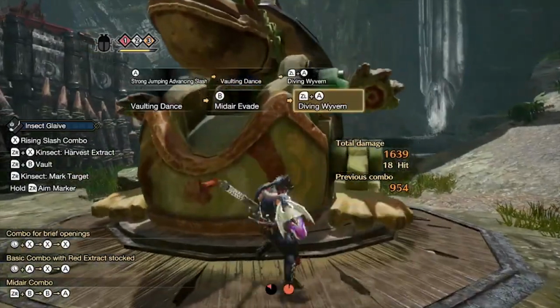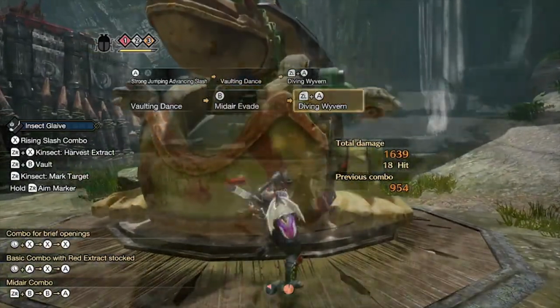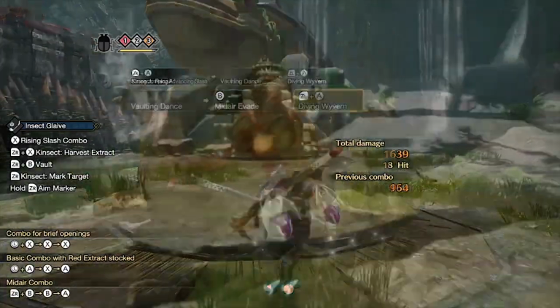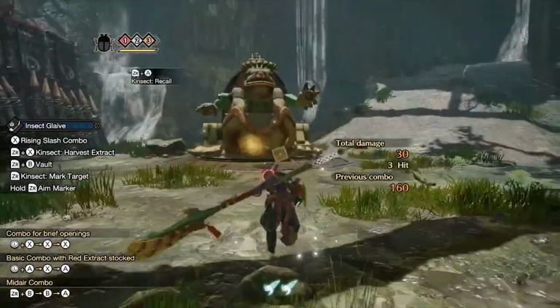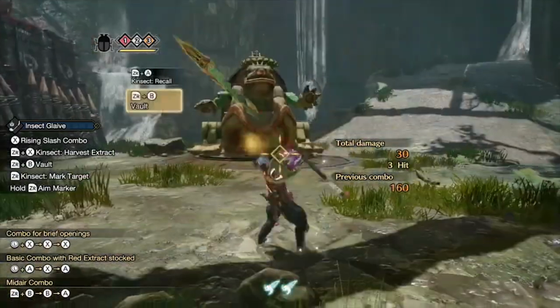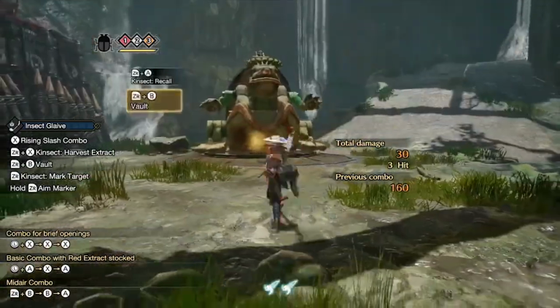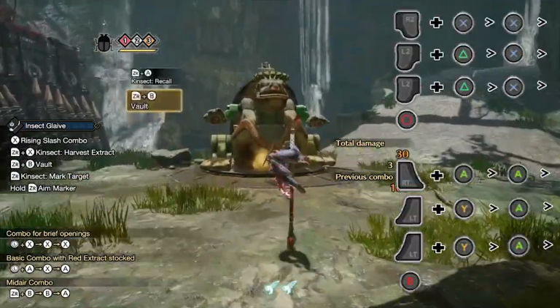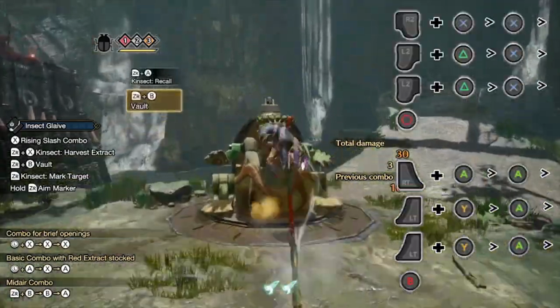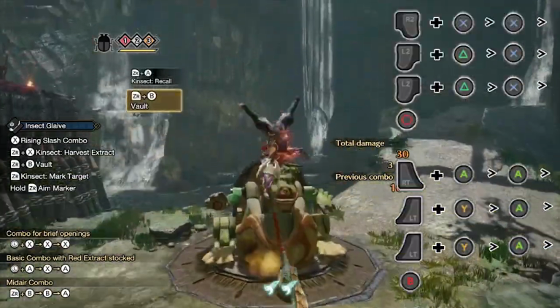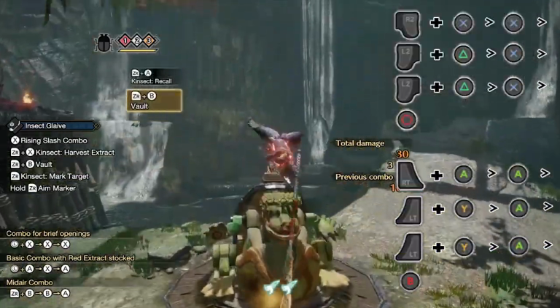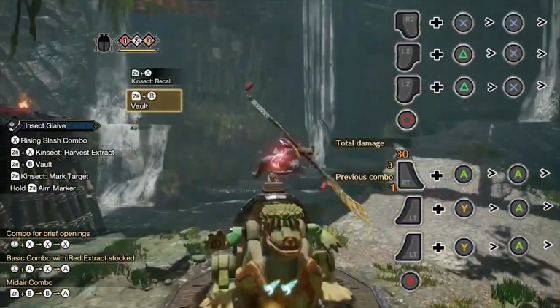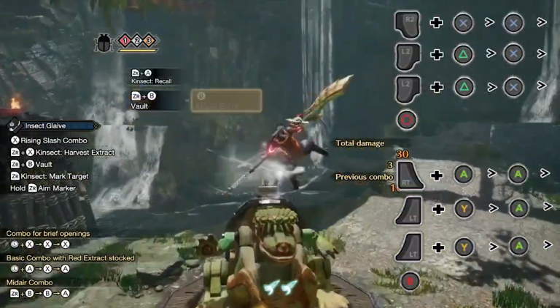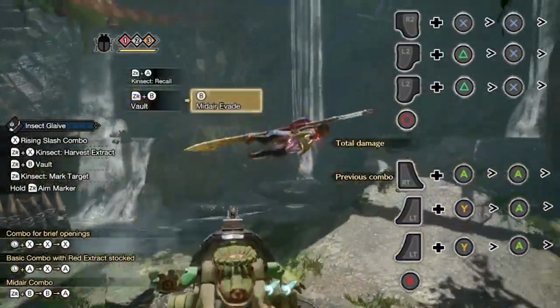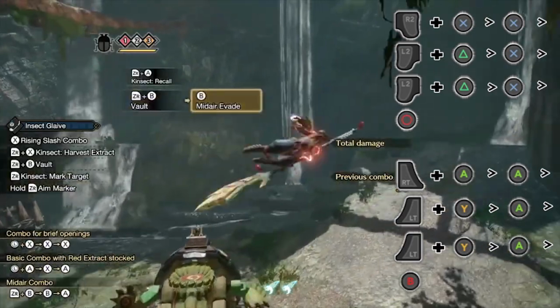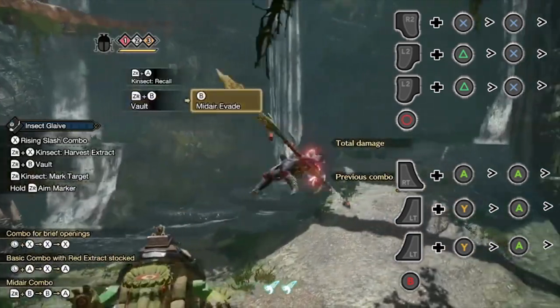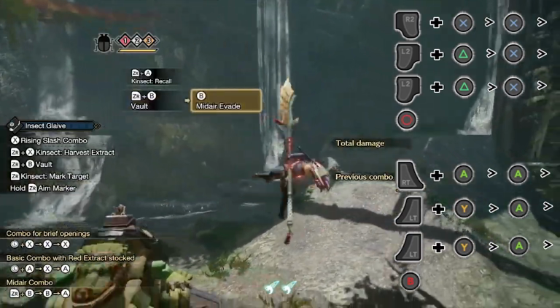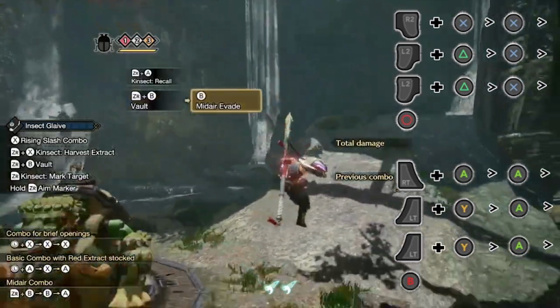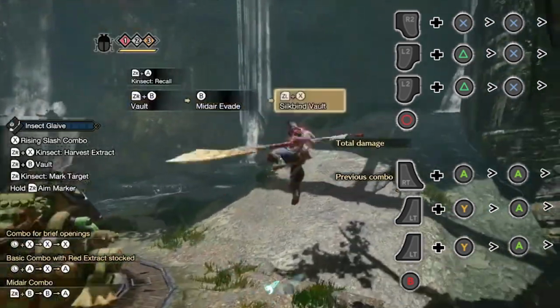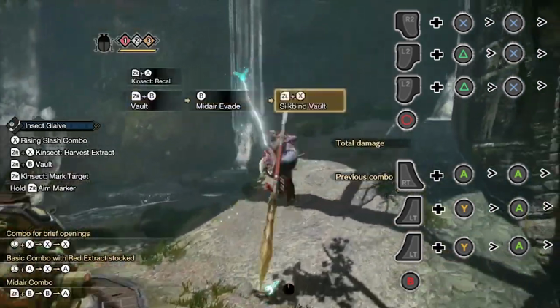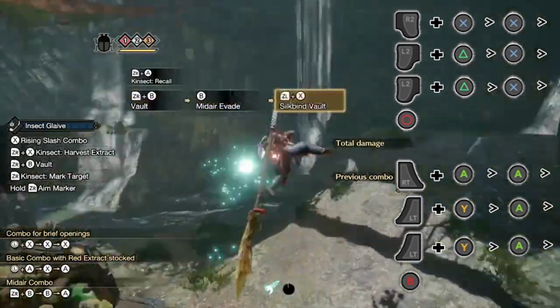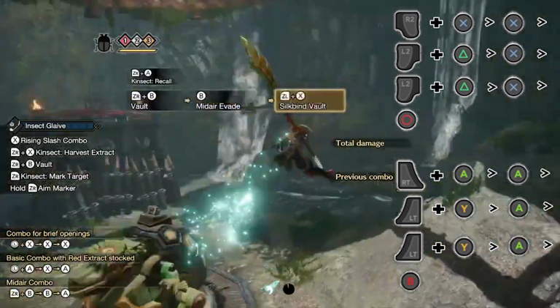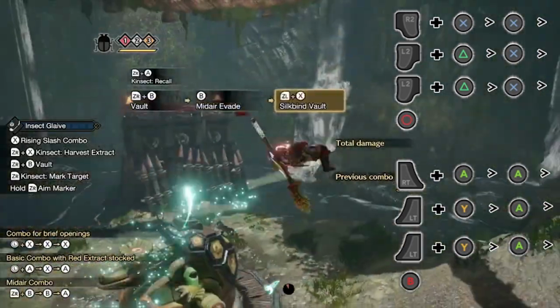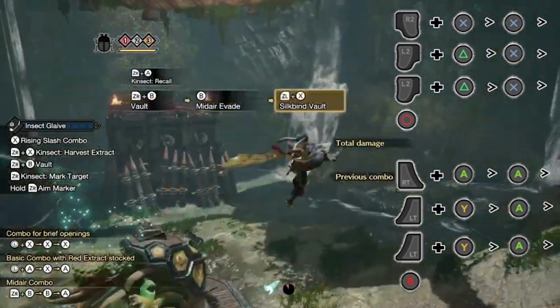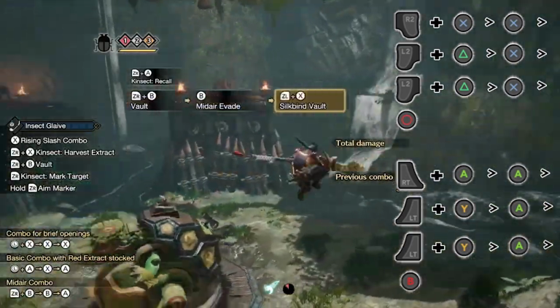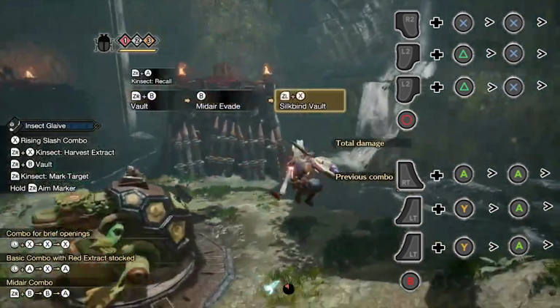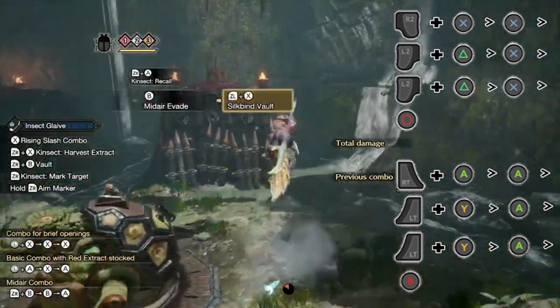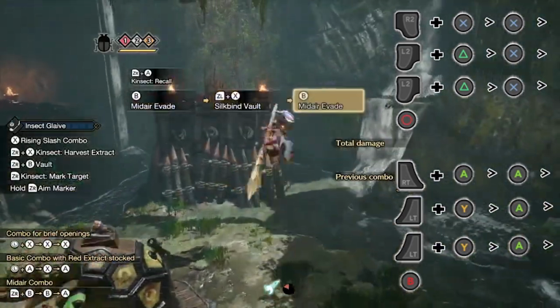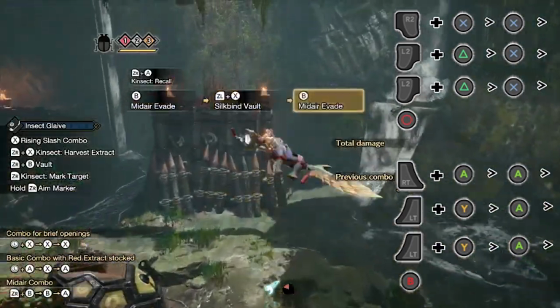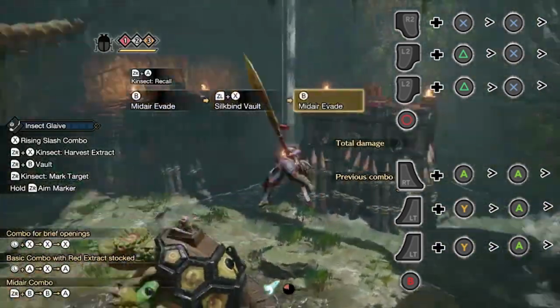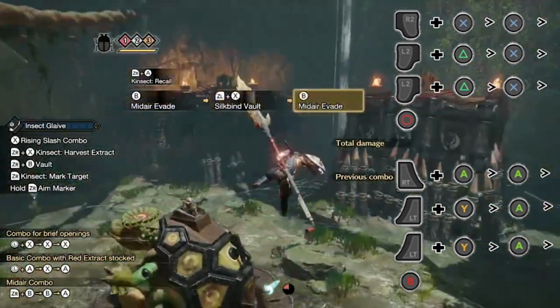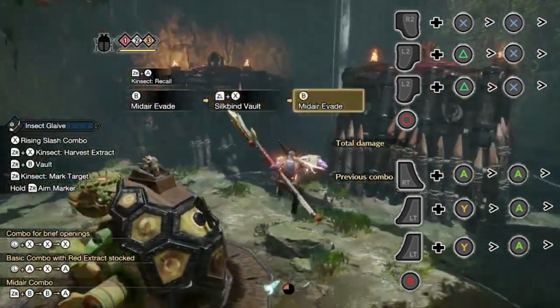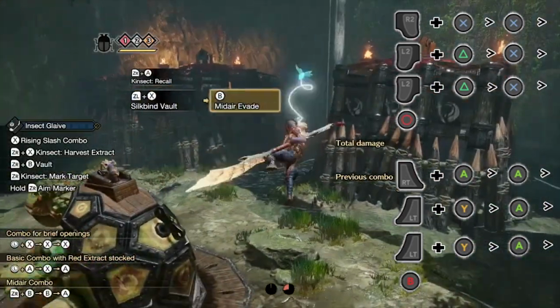If you're struggling with aerial movement, here's a nice little exercise to get you used to it: the floor is lava.